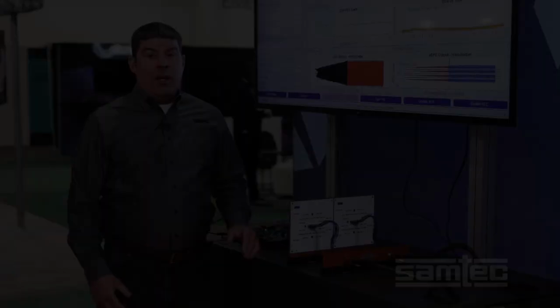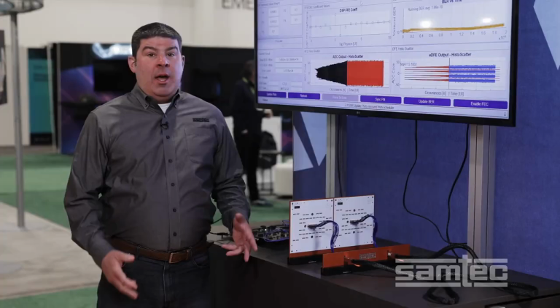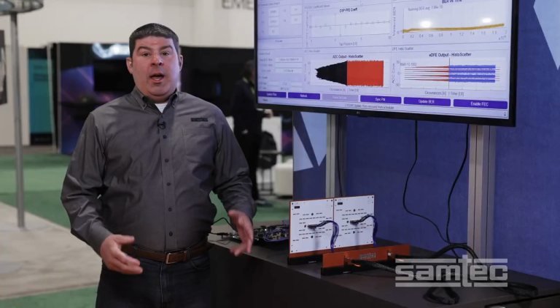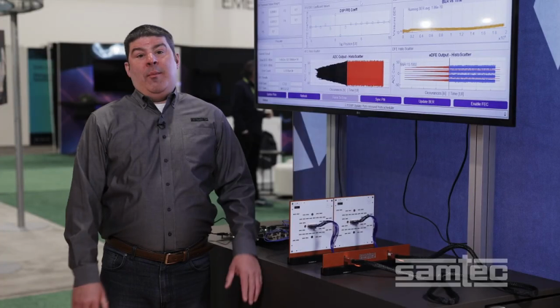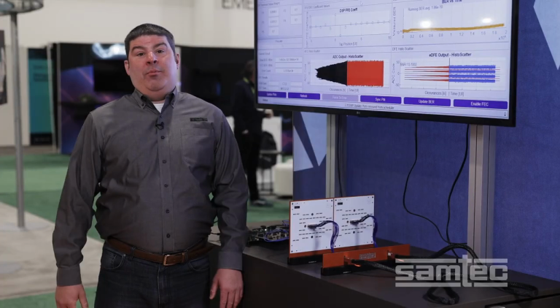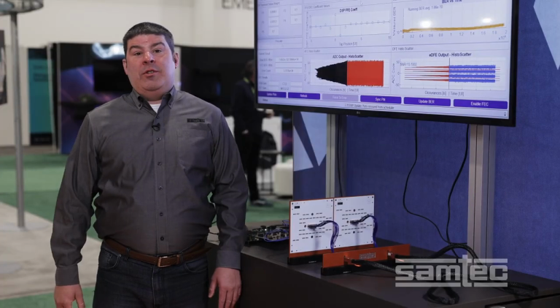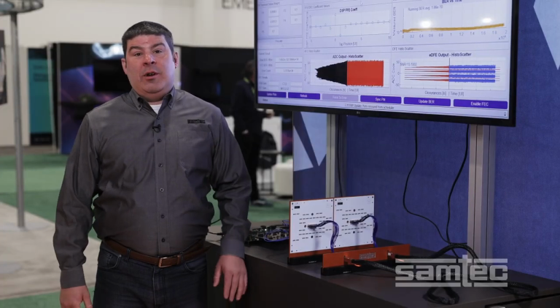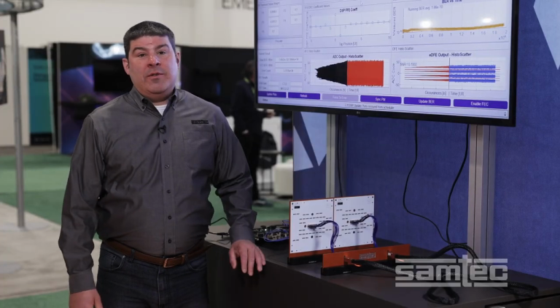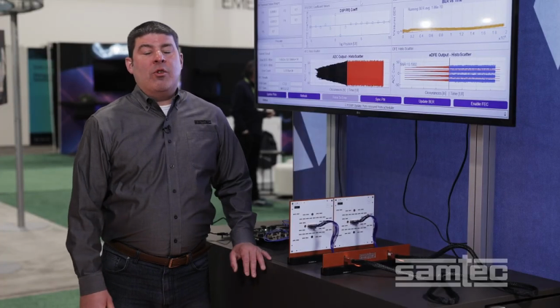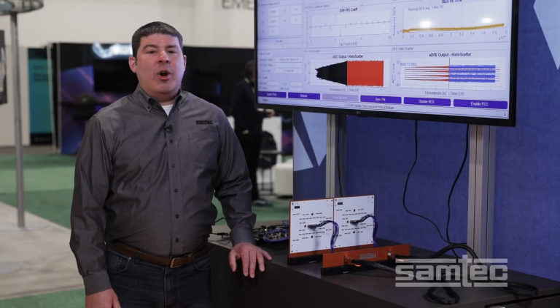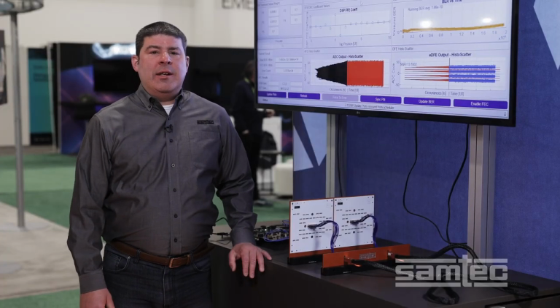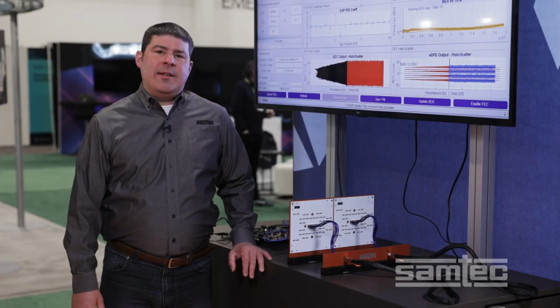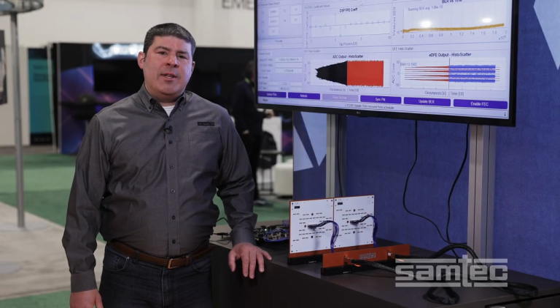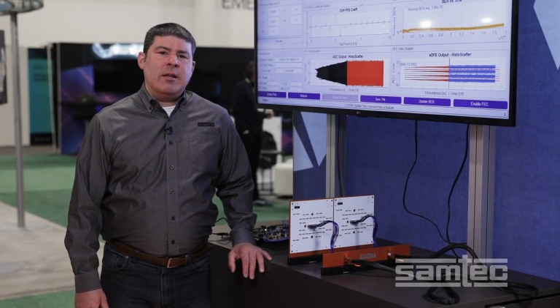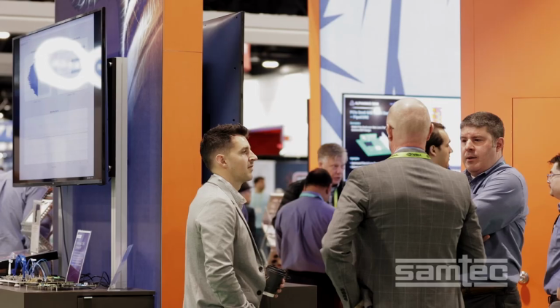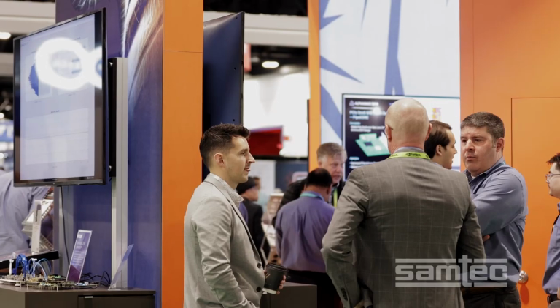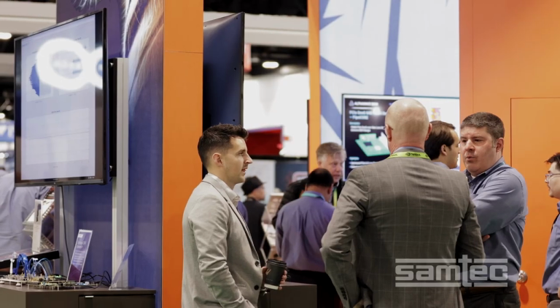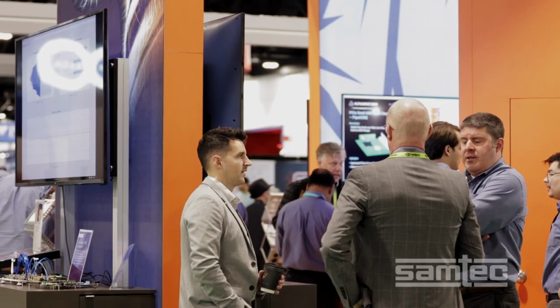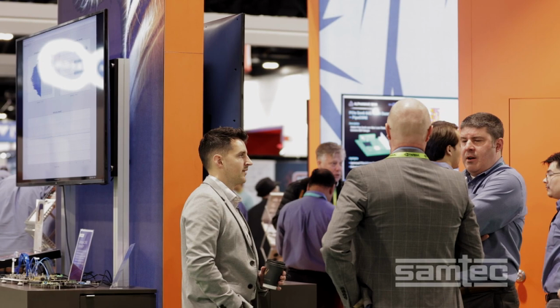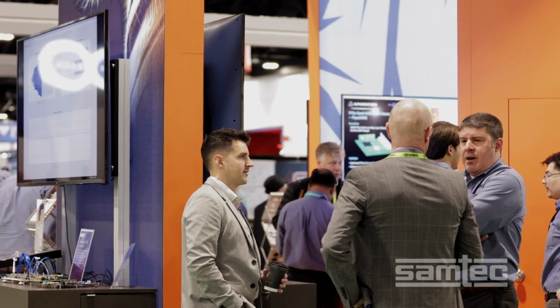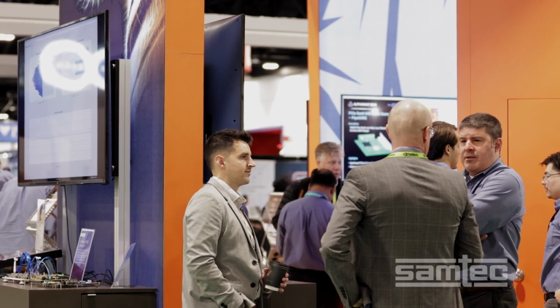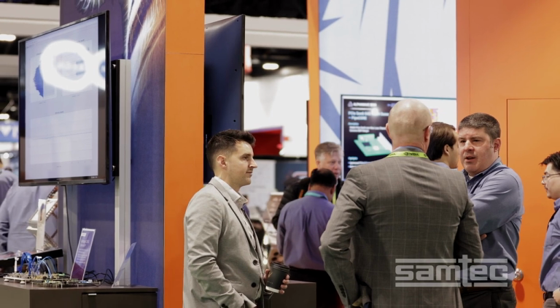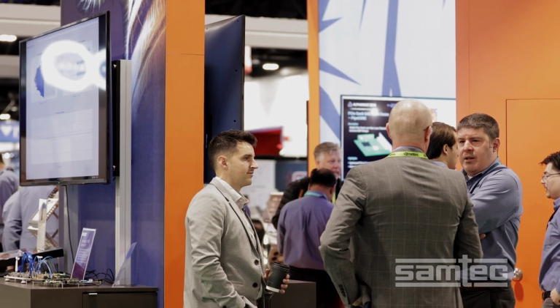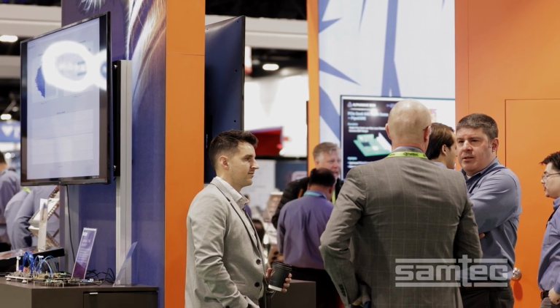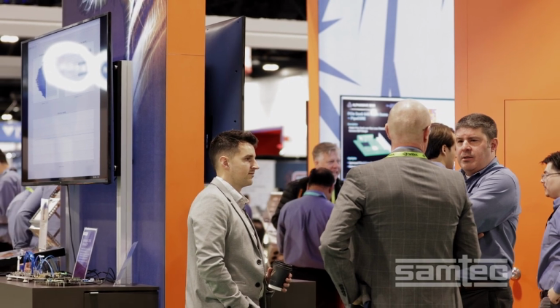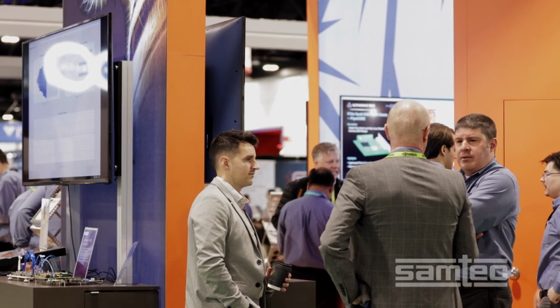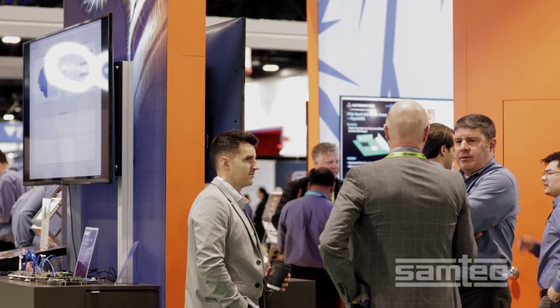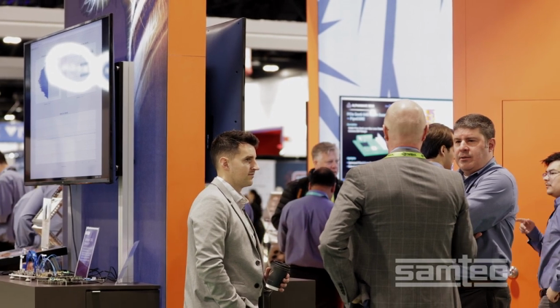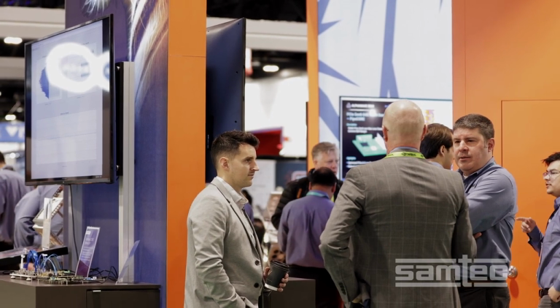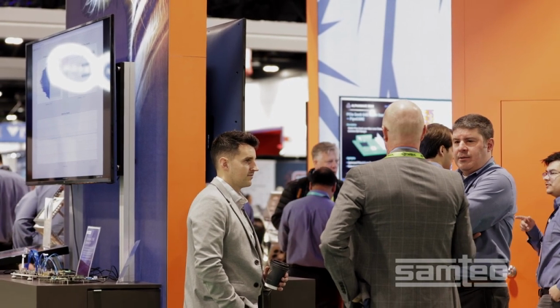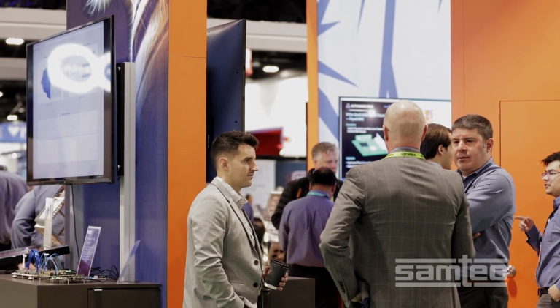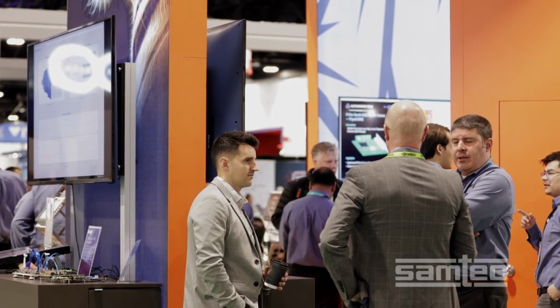Hi, I'm Matt Burns, Director of Technical Marketing at SAMTEC. Today we're coming to you from Supercomputing 23 in the Mile High City of Denver.